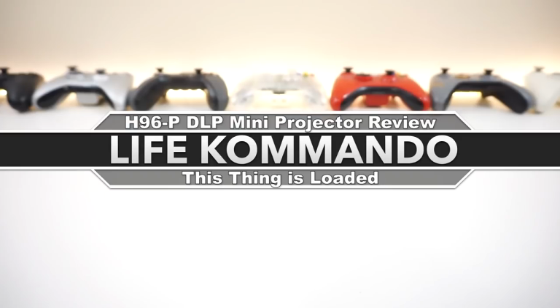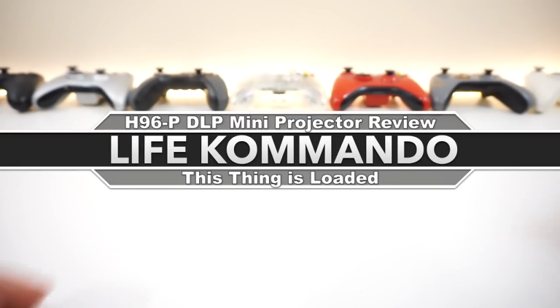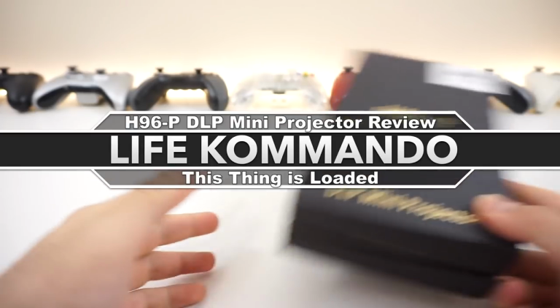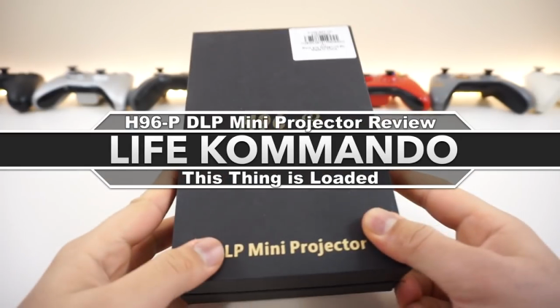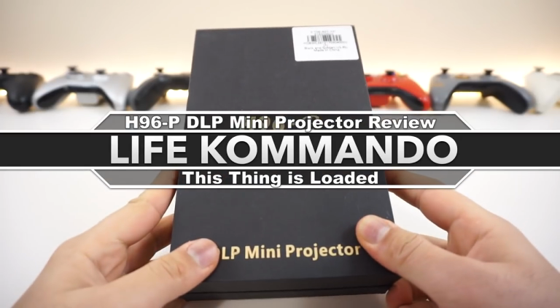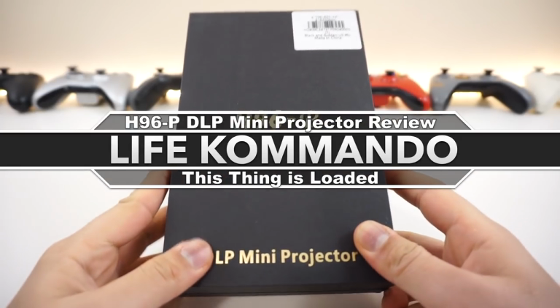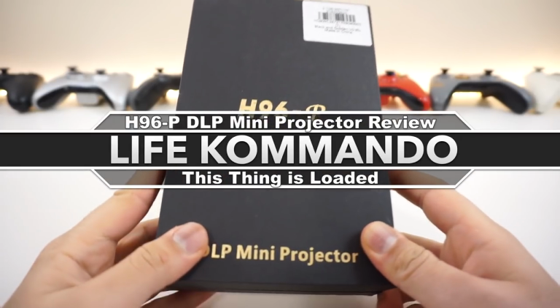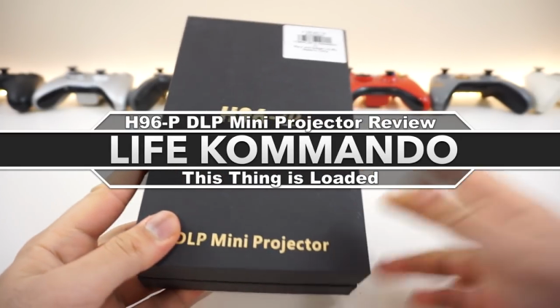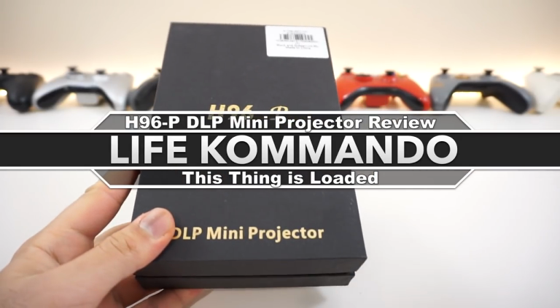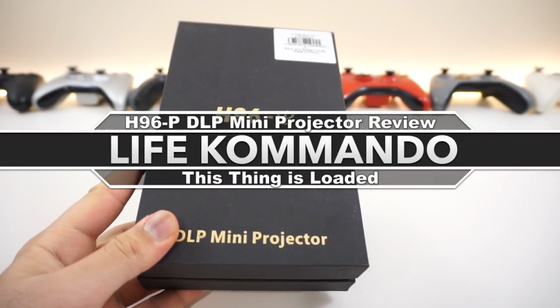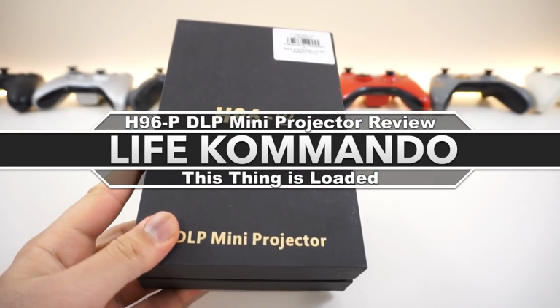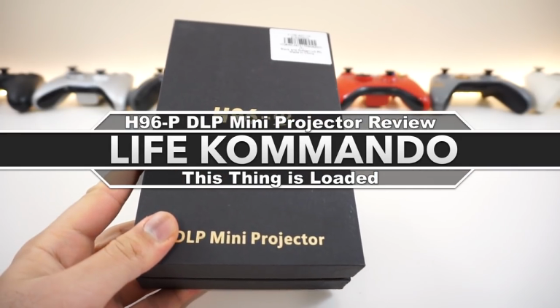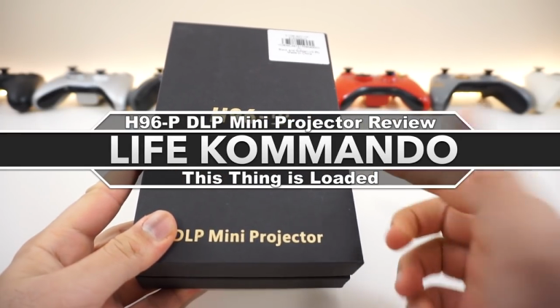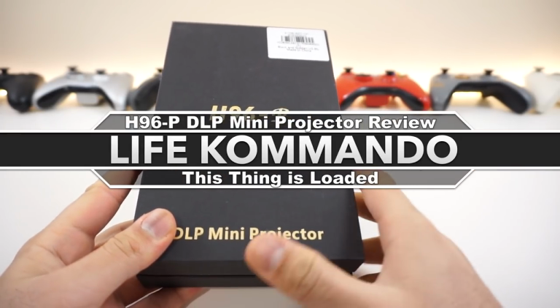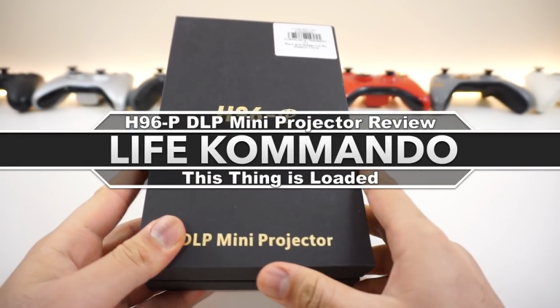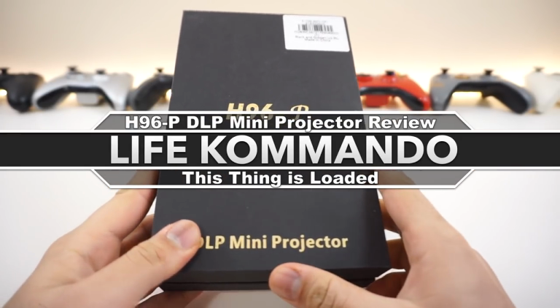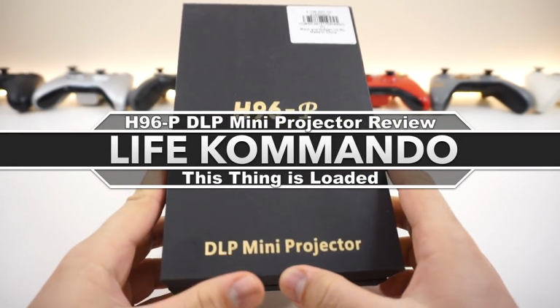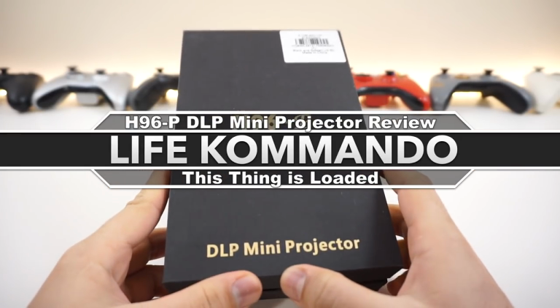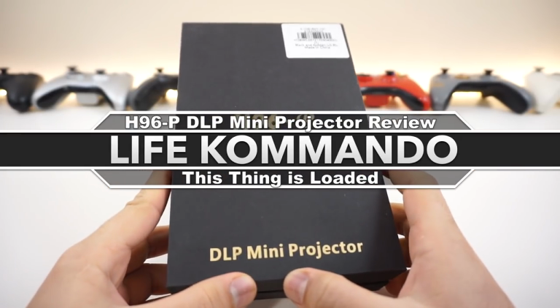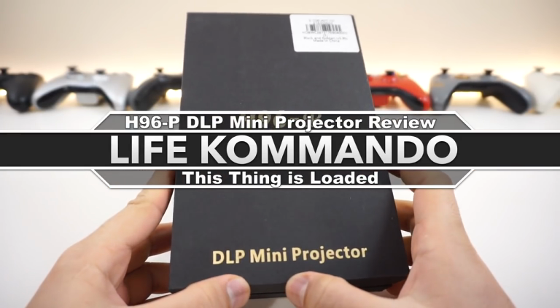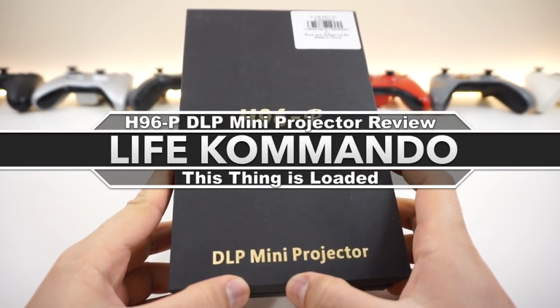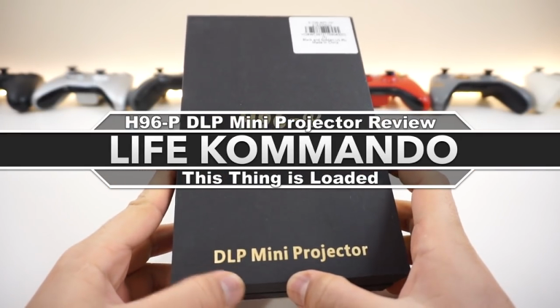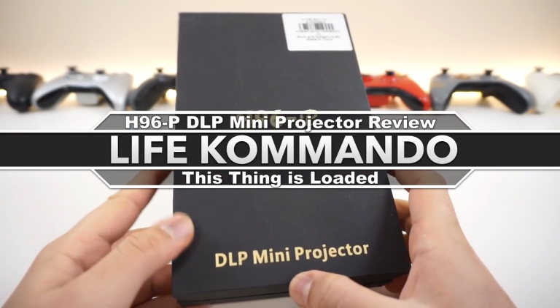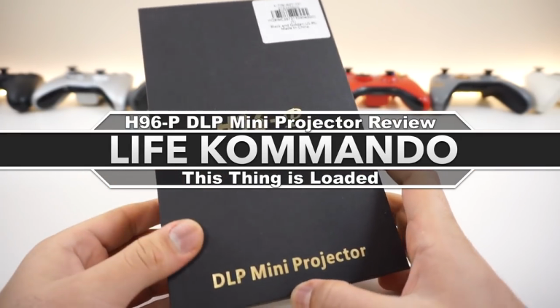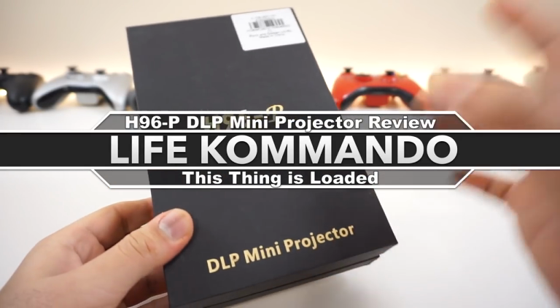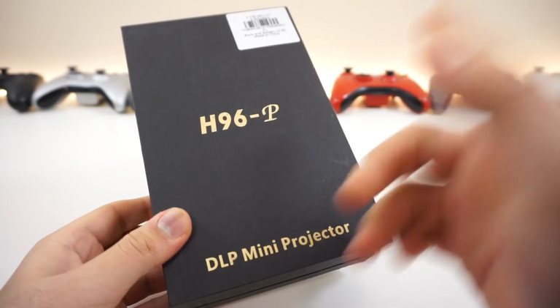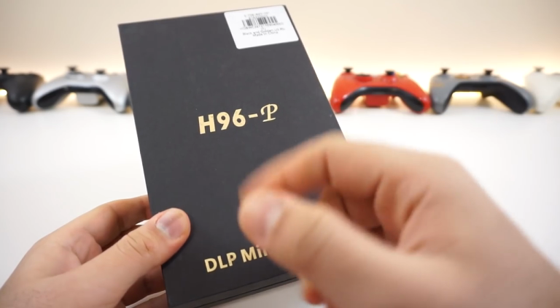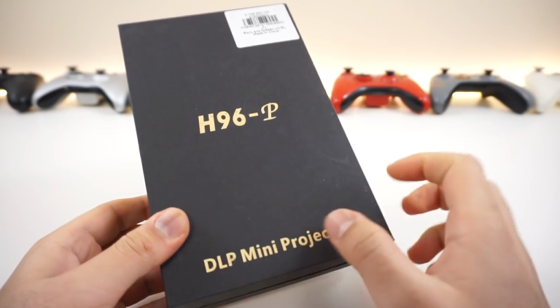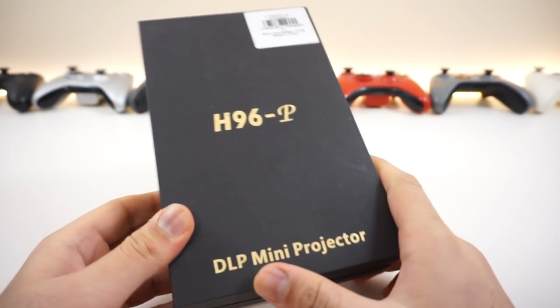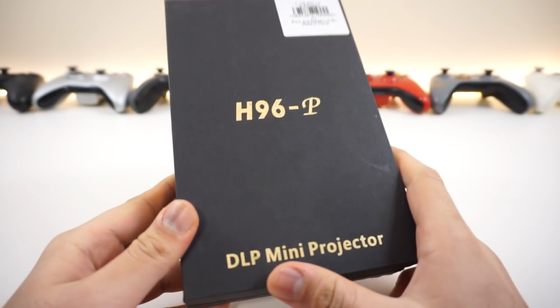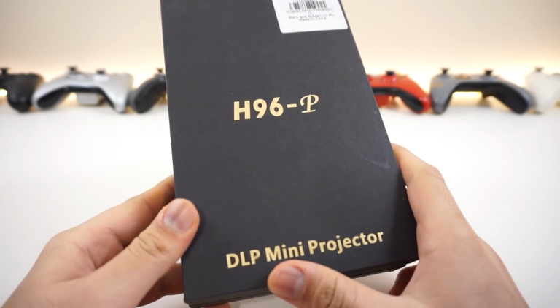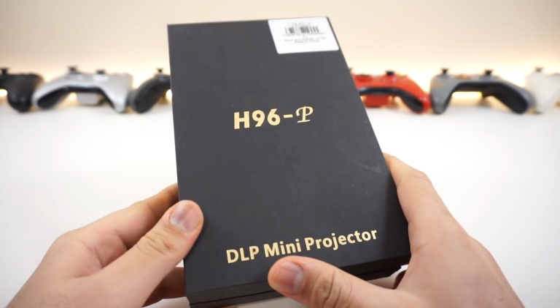Hey, what is happening everyone? Welcome back to another video, and today we have a pretty awesome little projector for you guys.